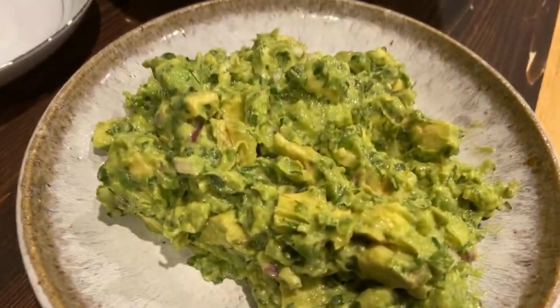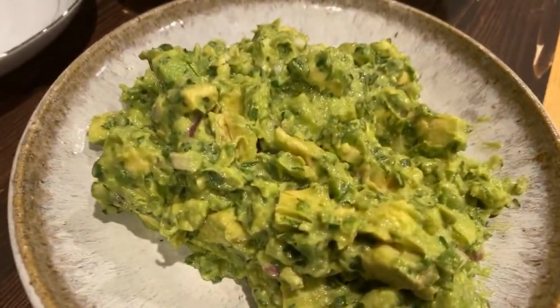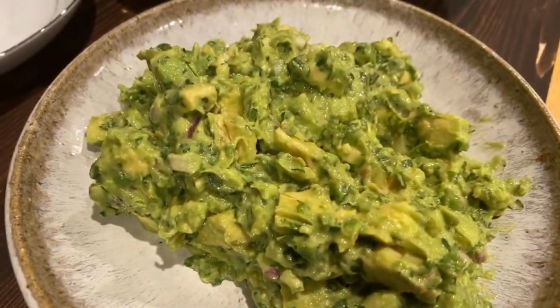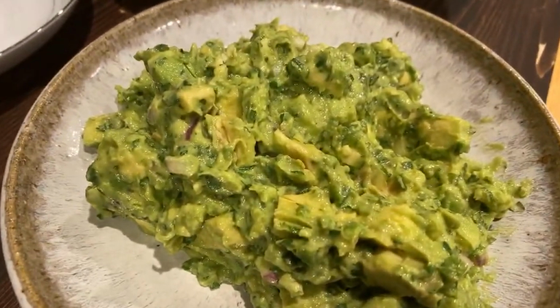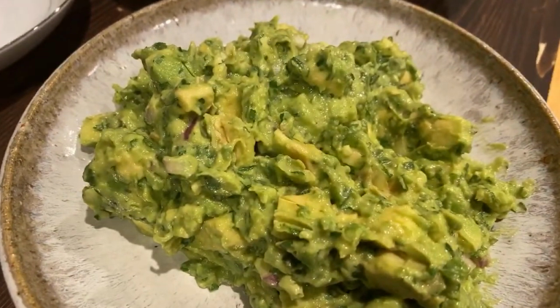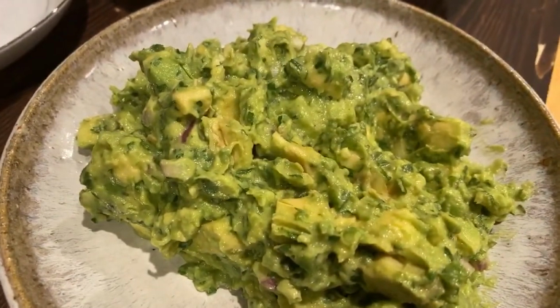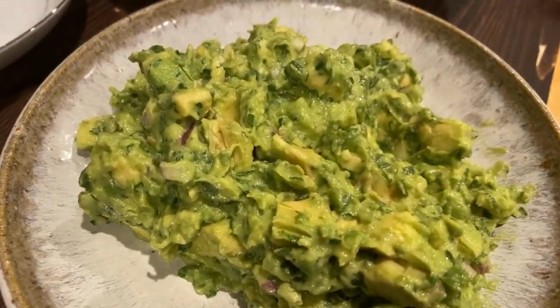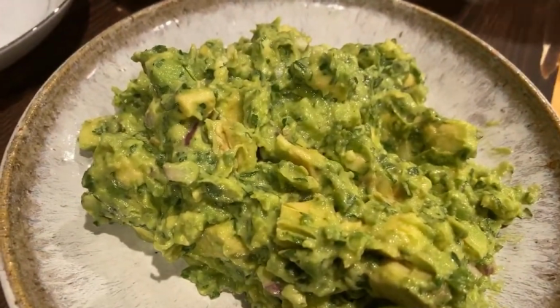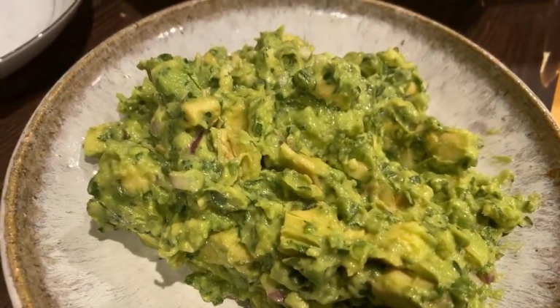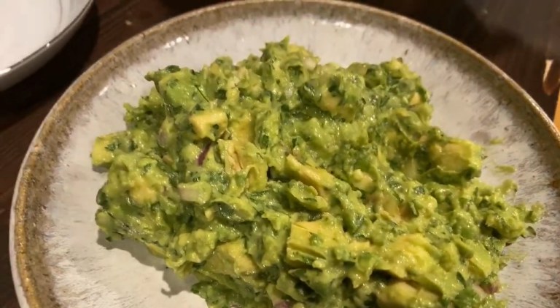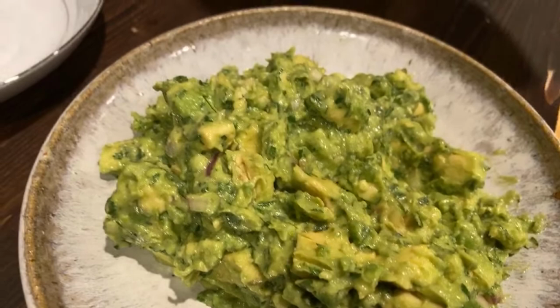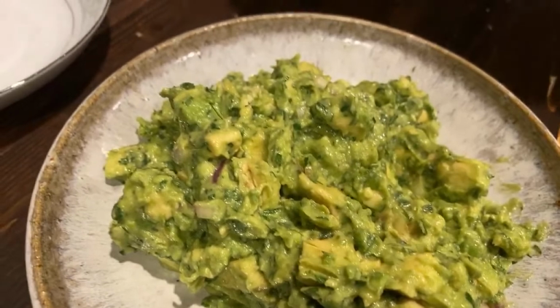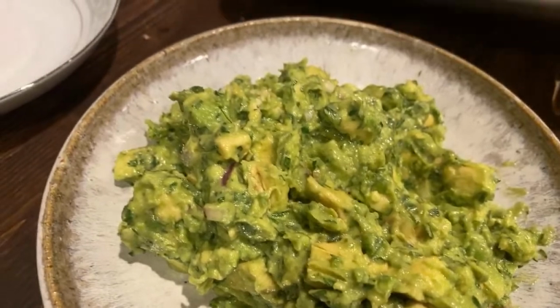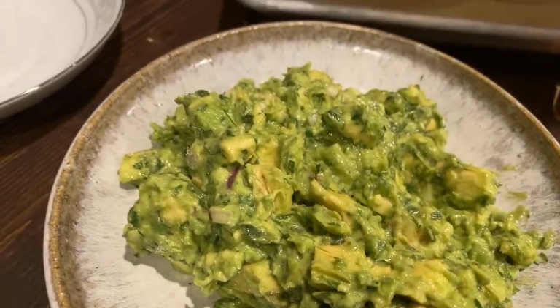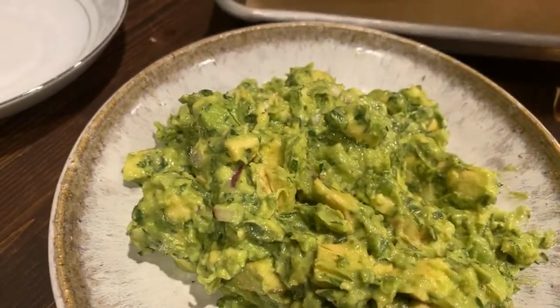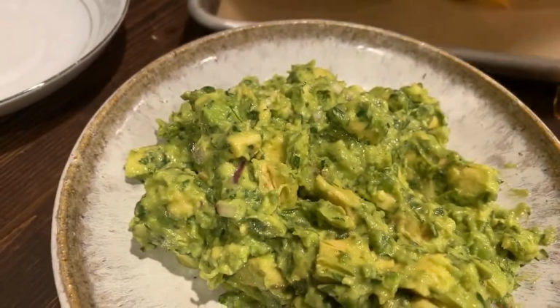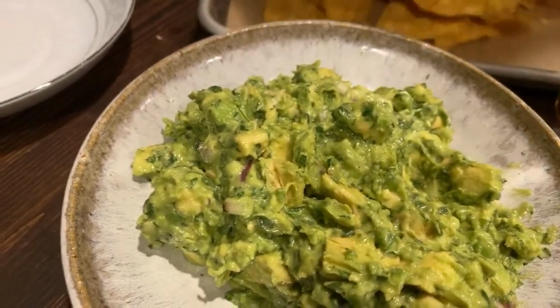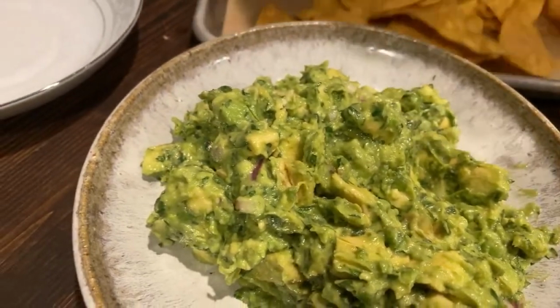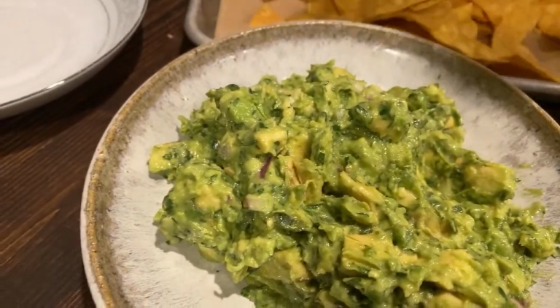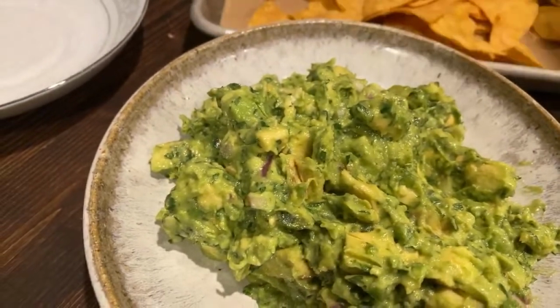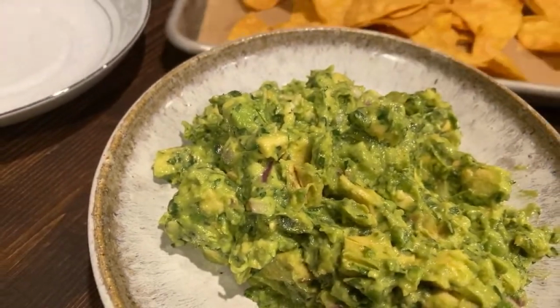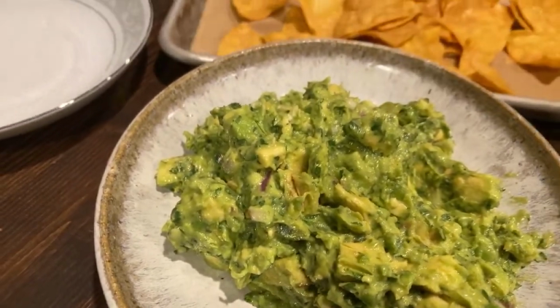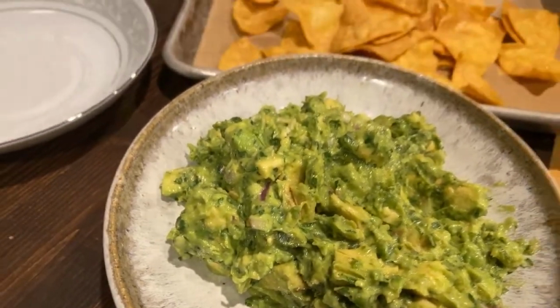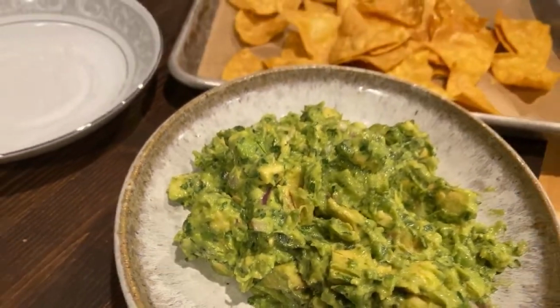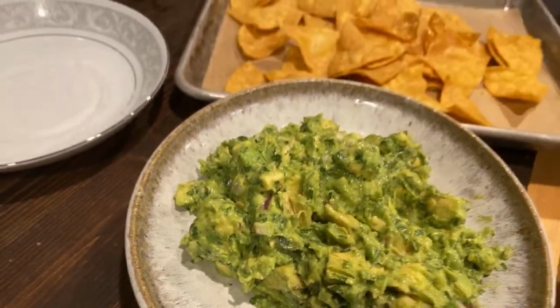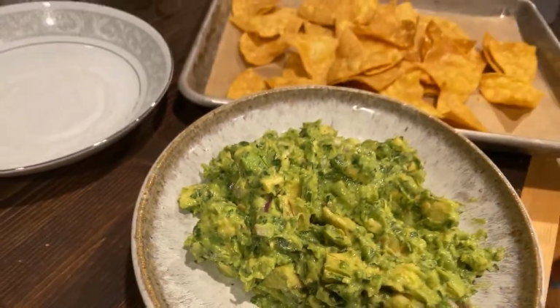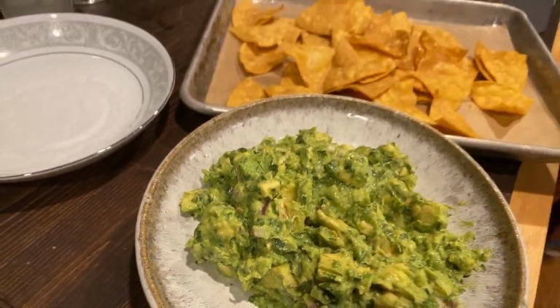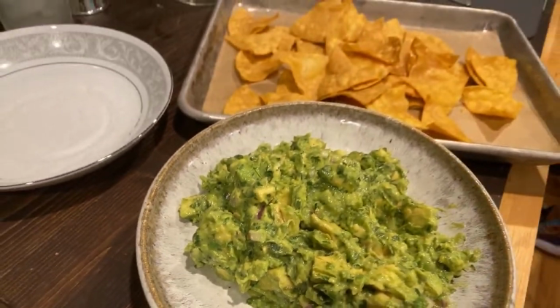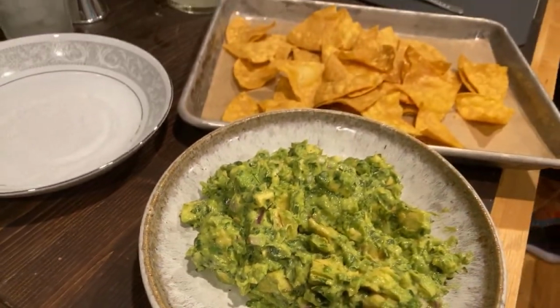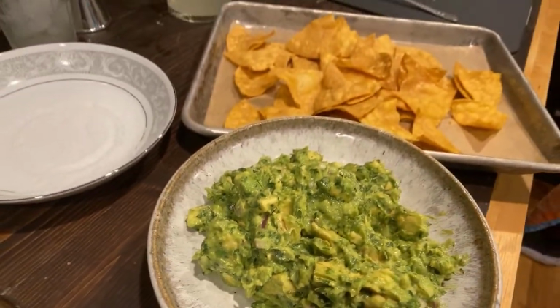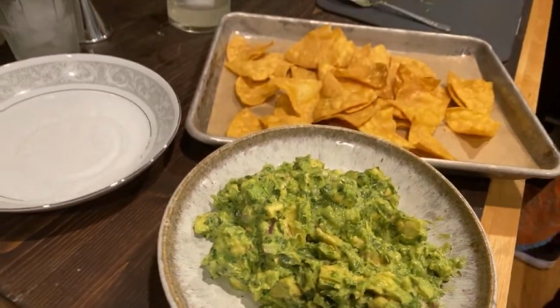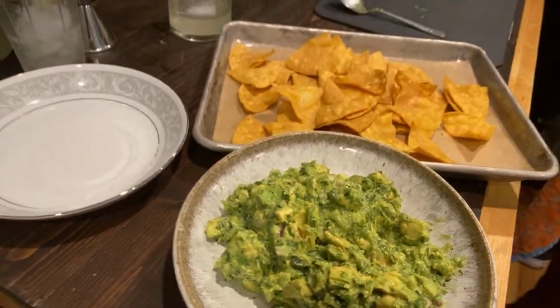I like to put the chips on a sheet pan like so.